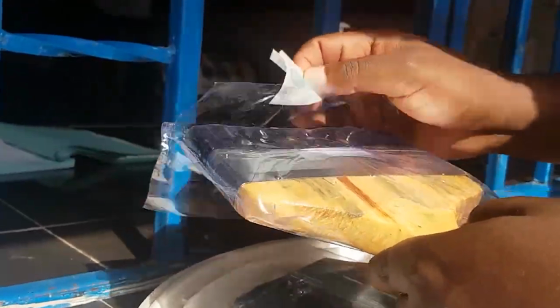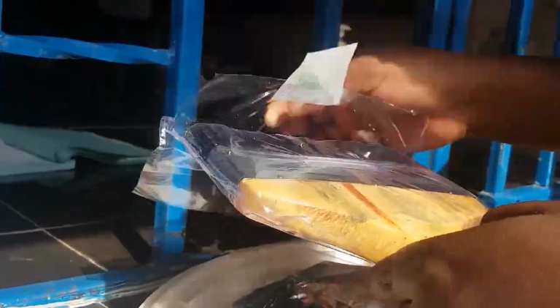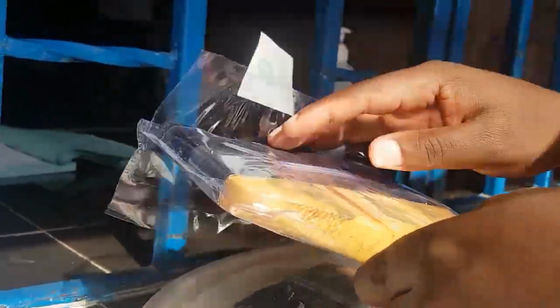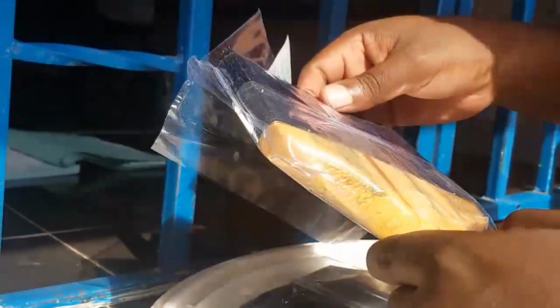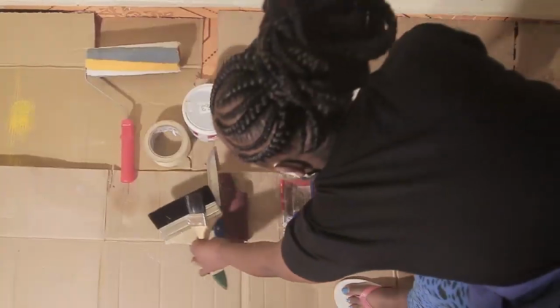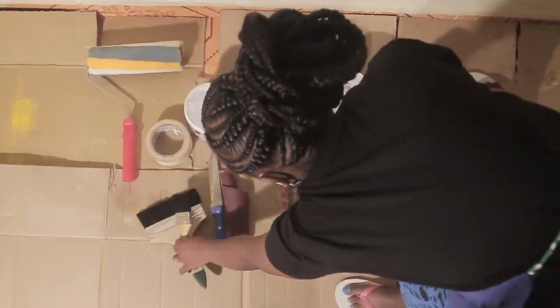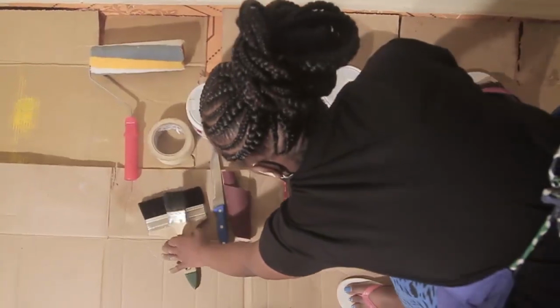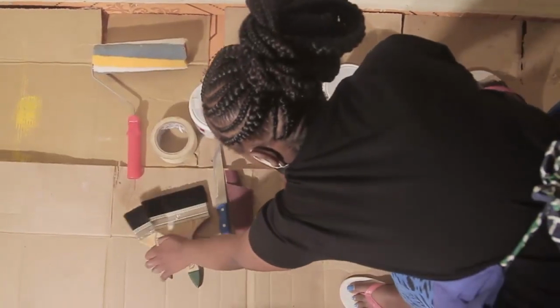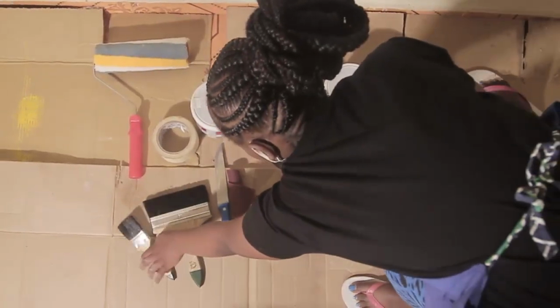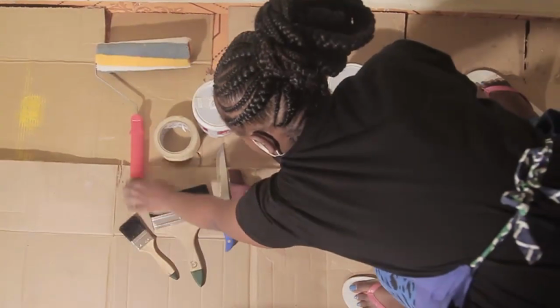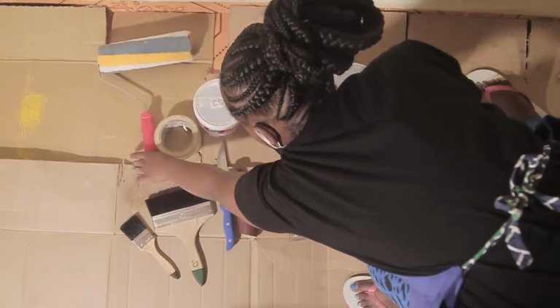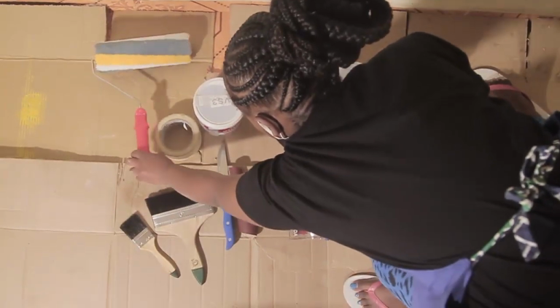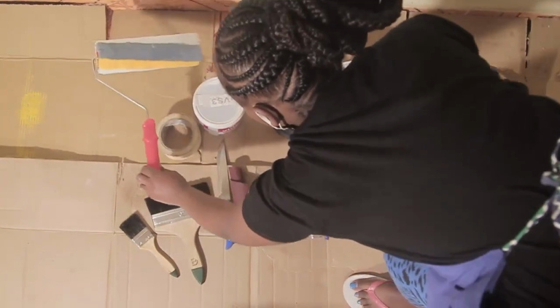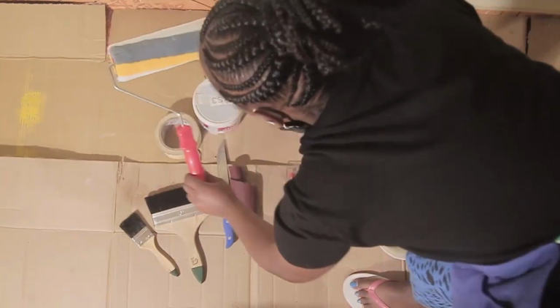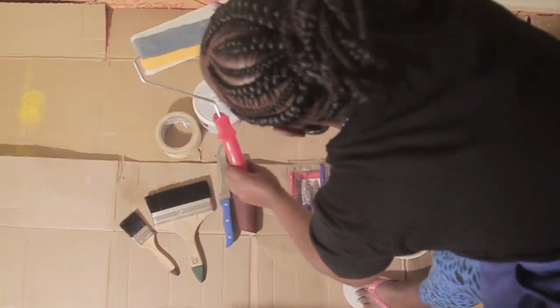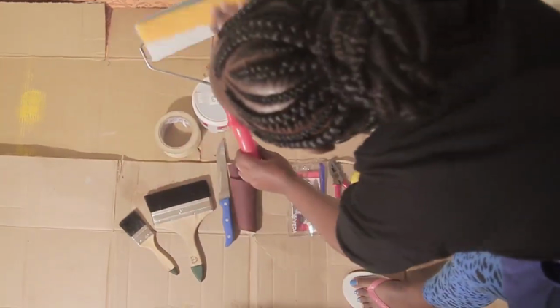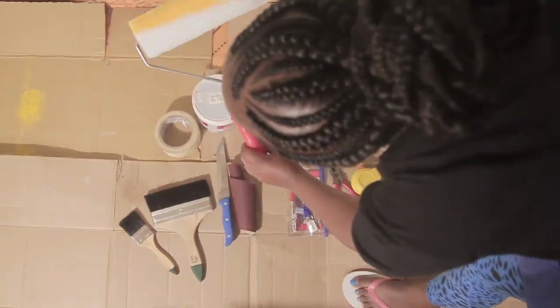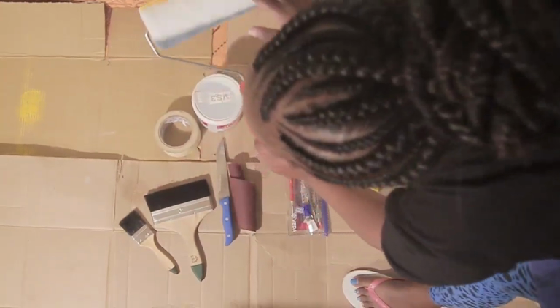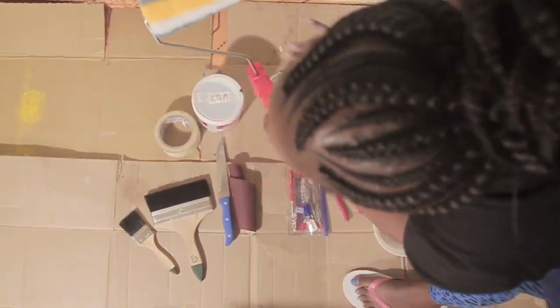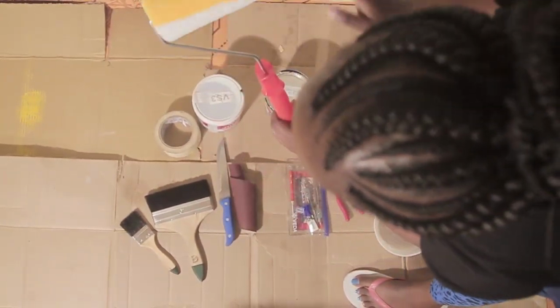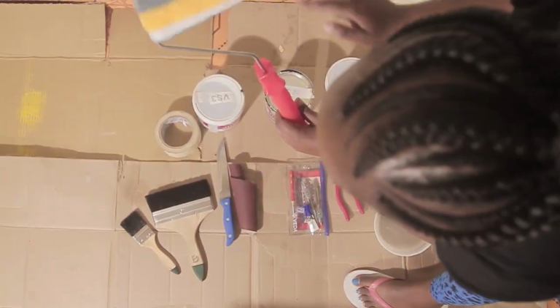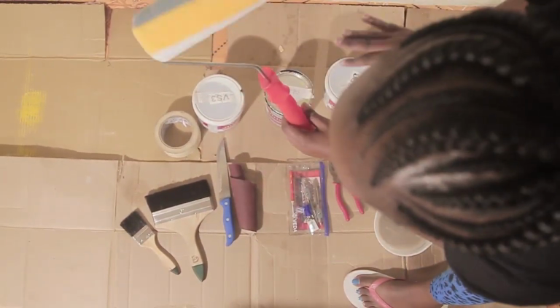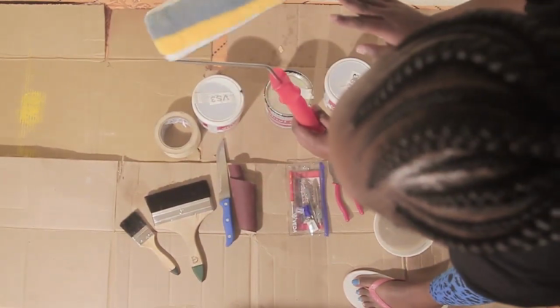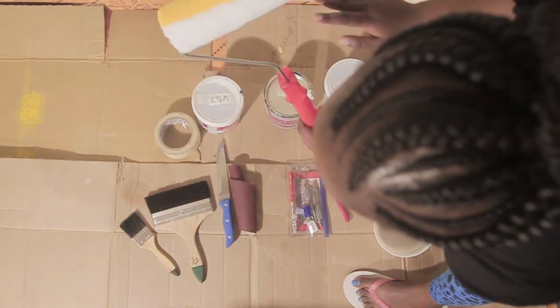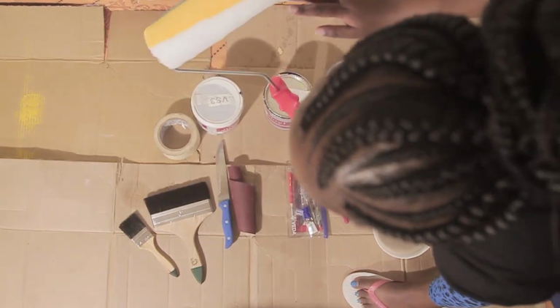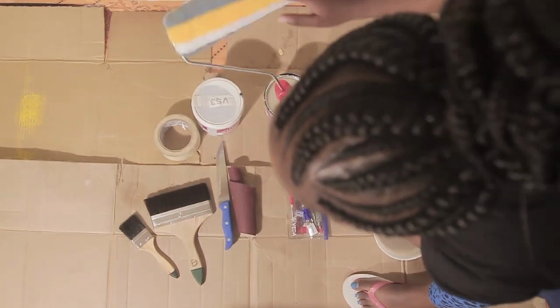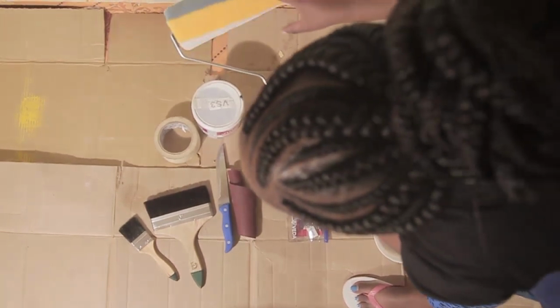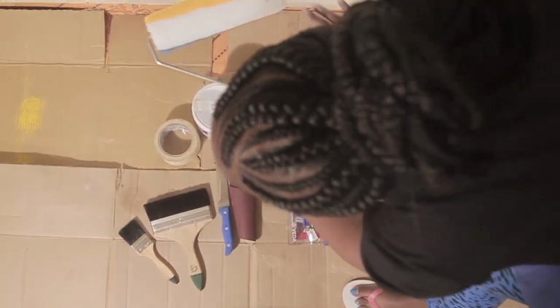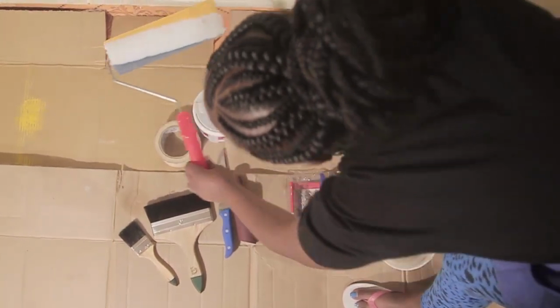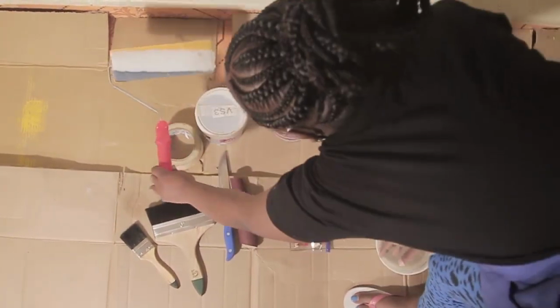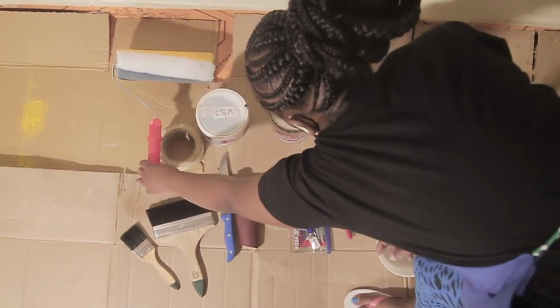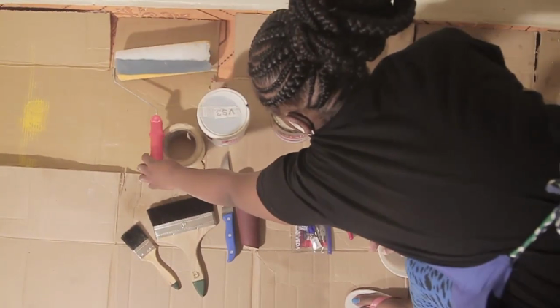I also got the roller because it makes painting so easy.